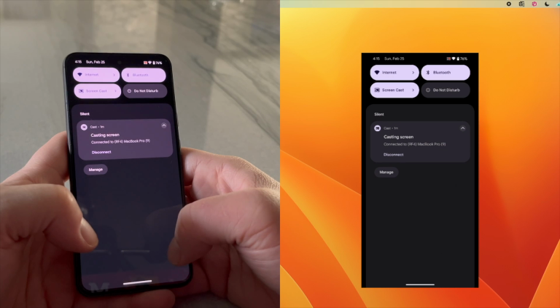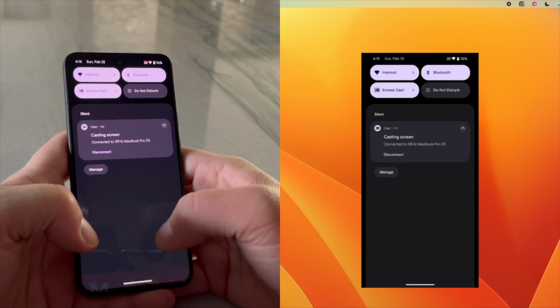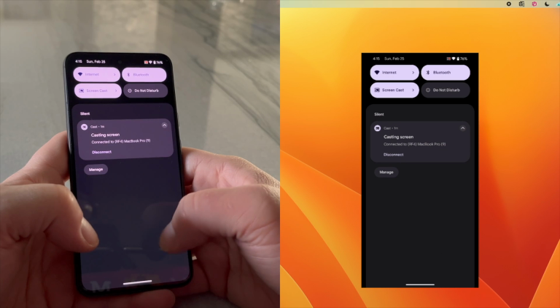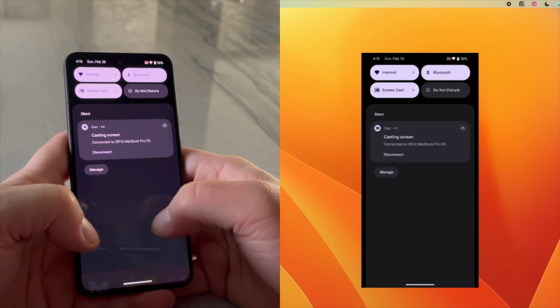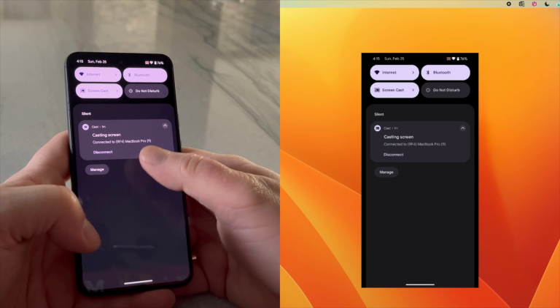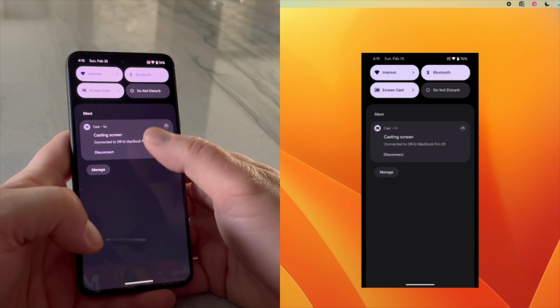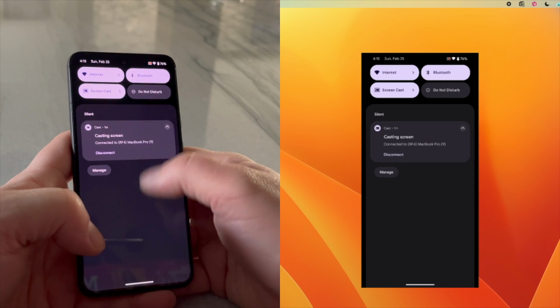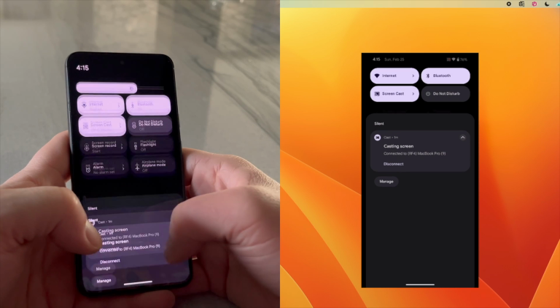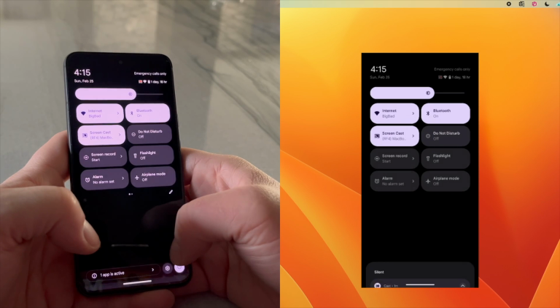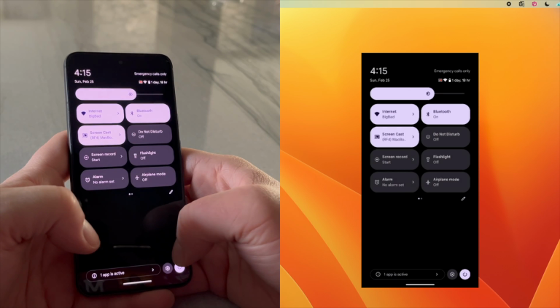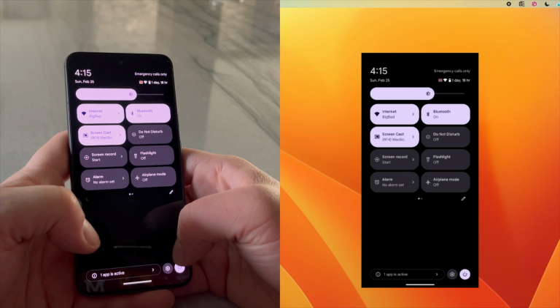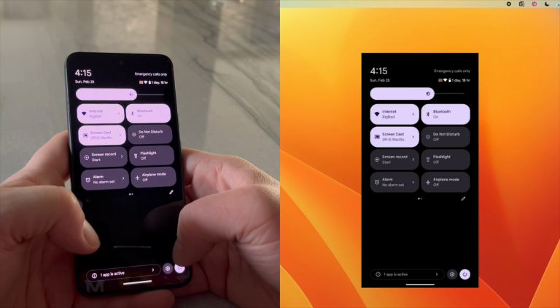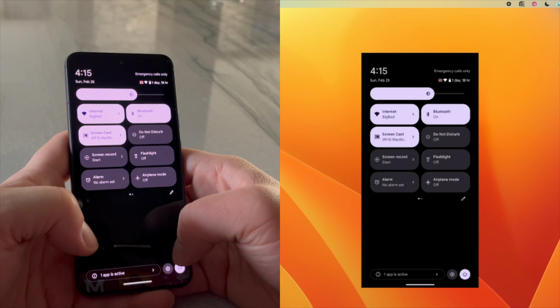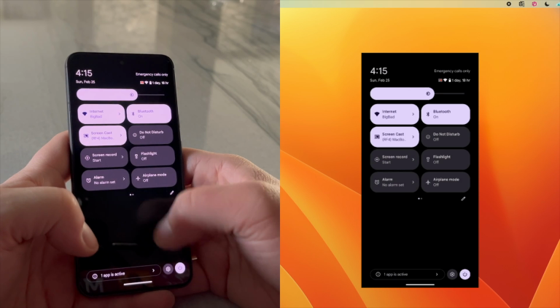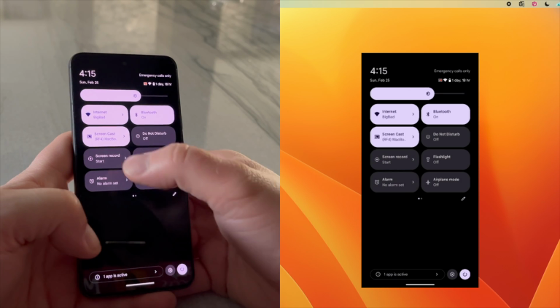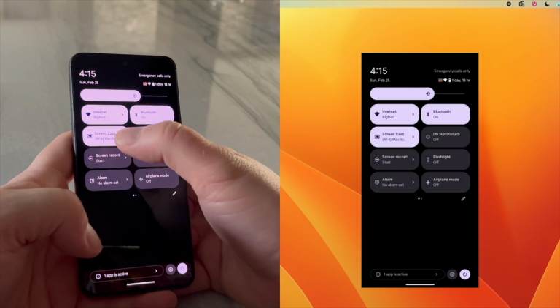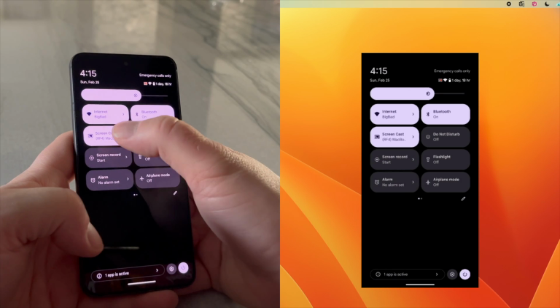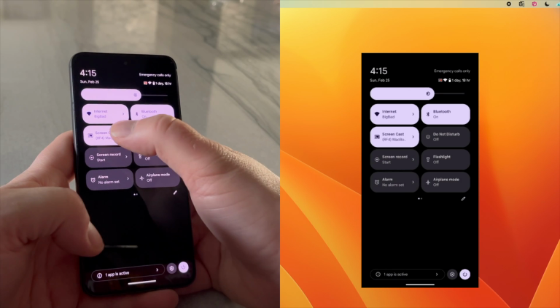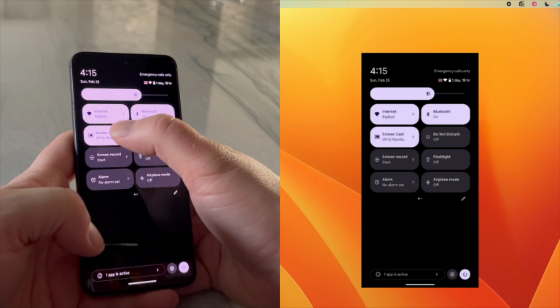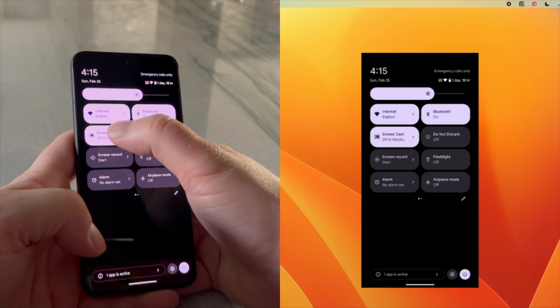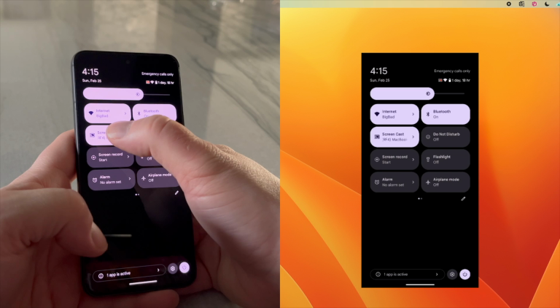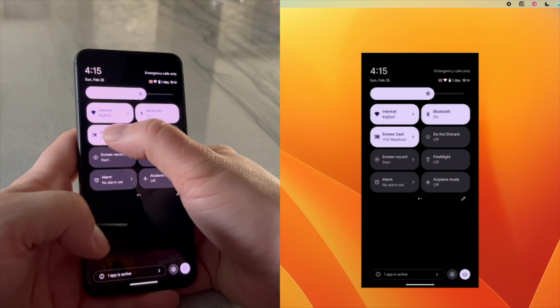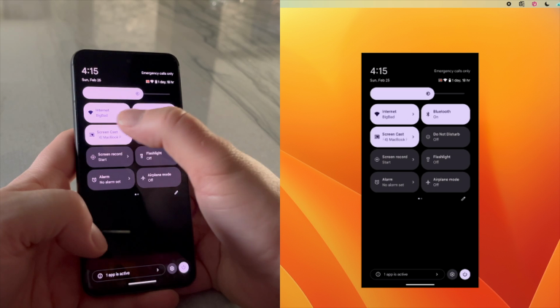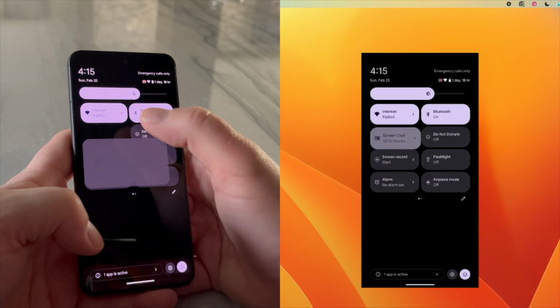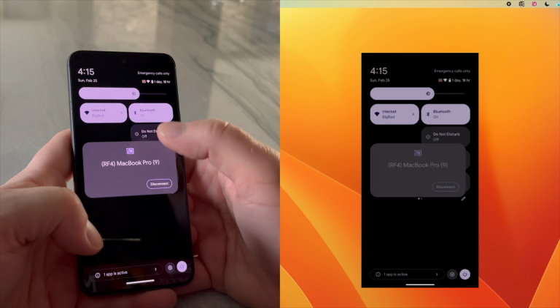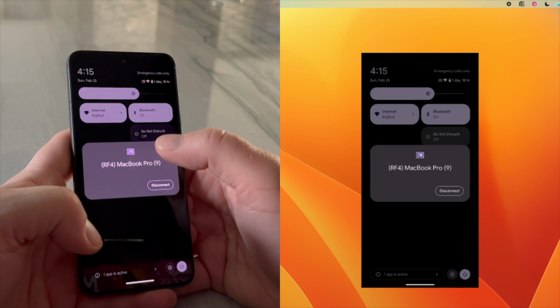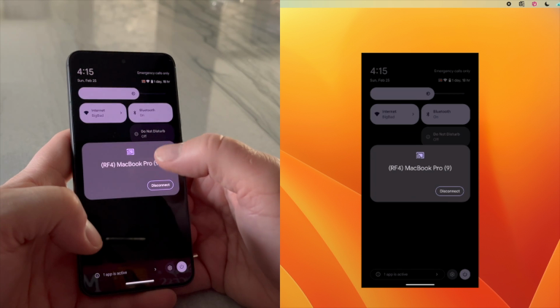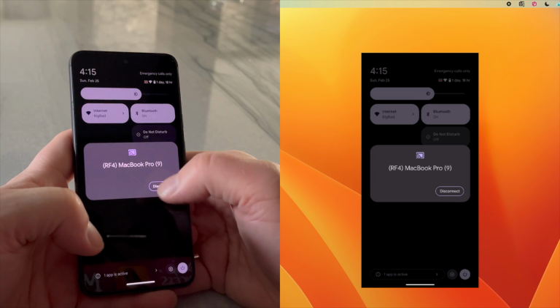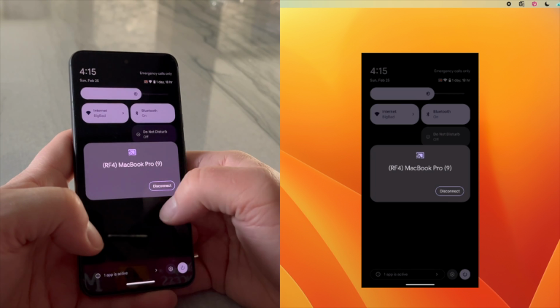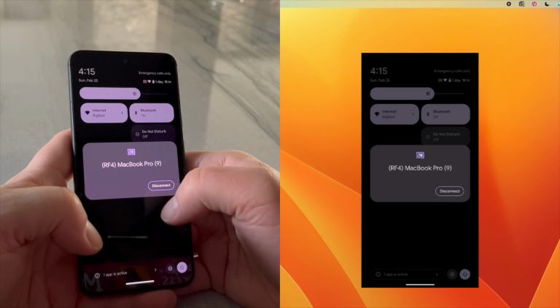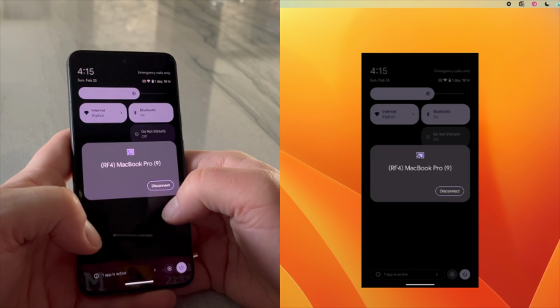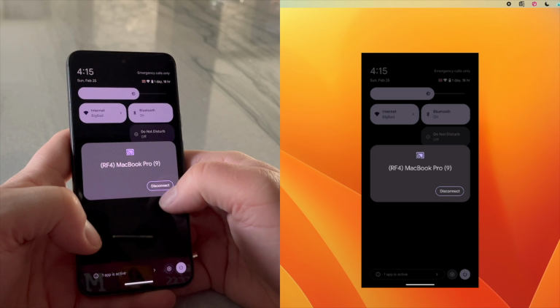To stop mirroring, simply swipe down from the top of the Pixel screen, tap Screencast, and disconnect.